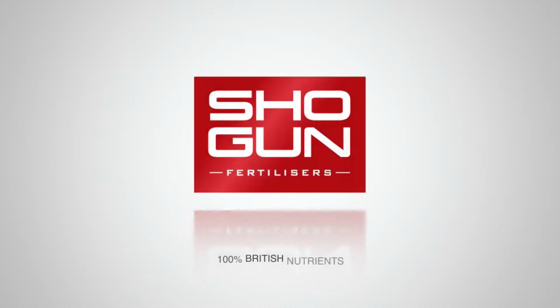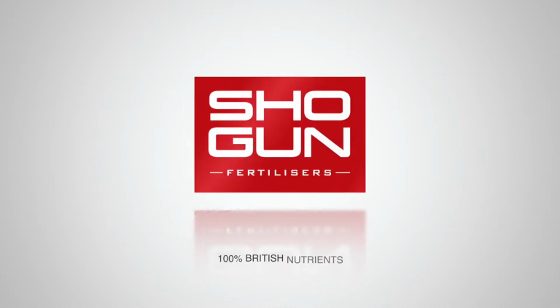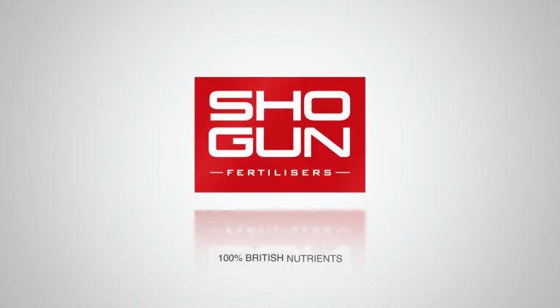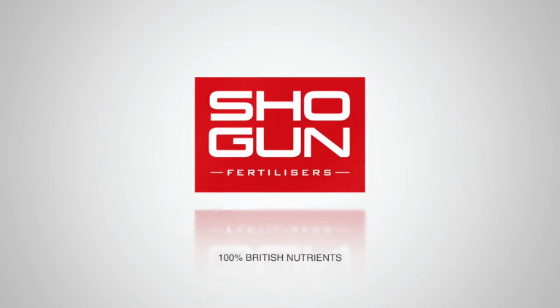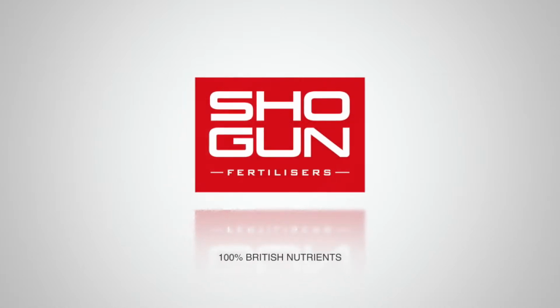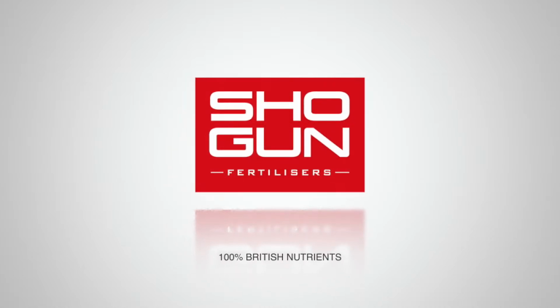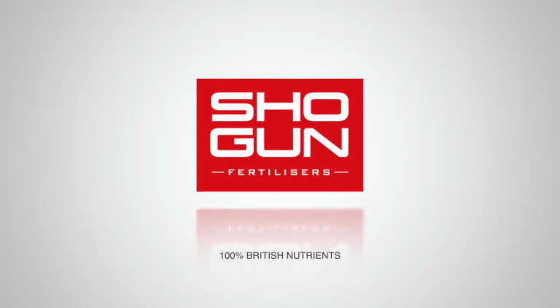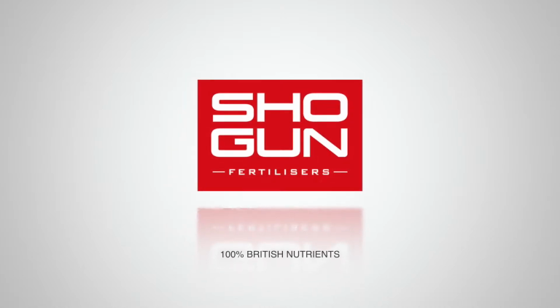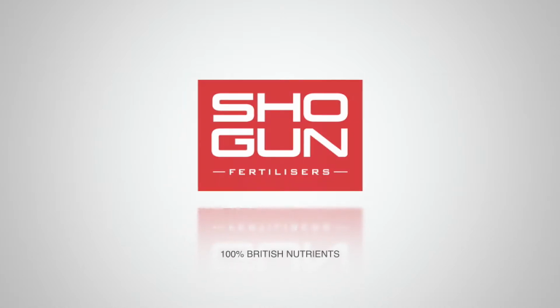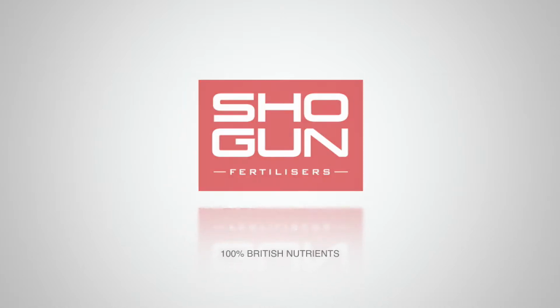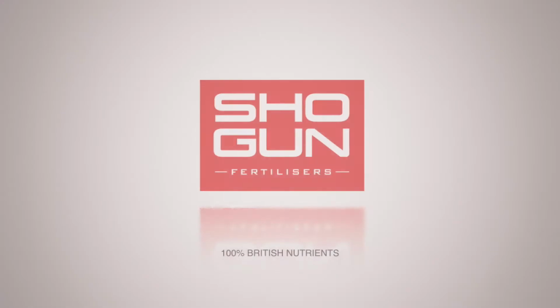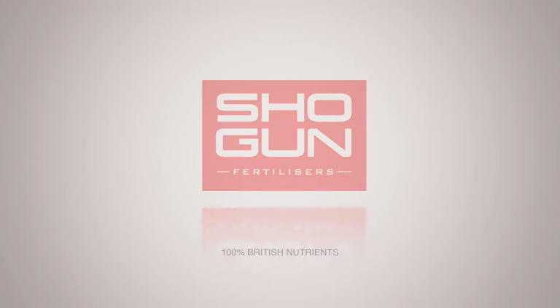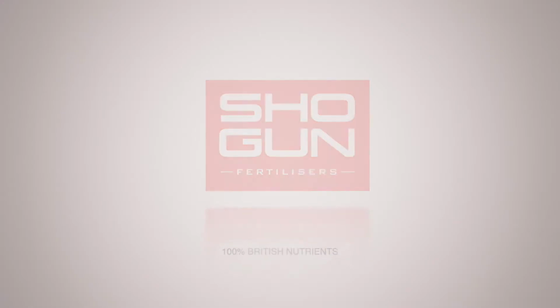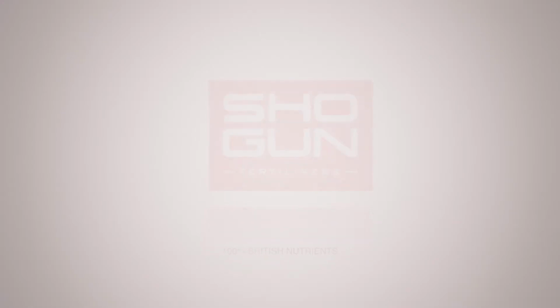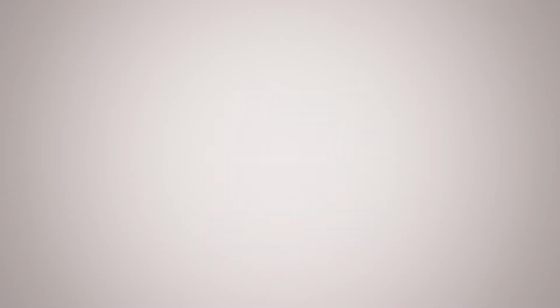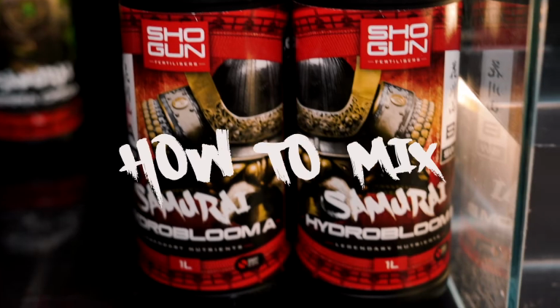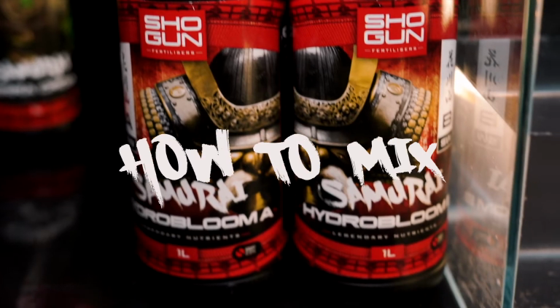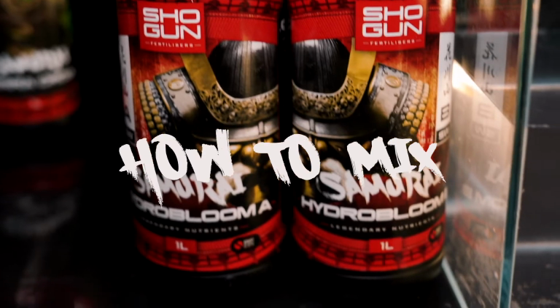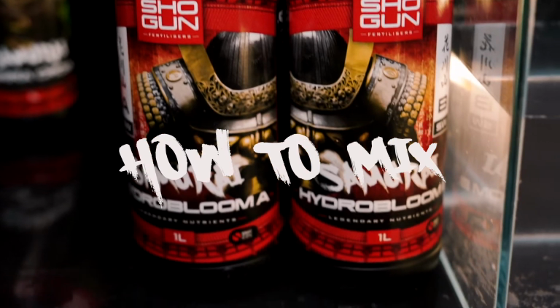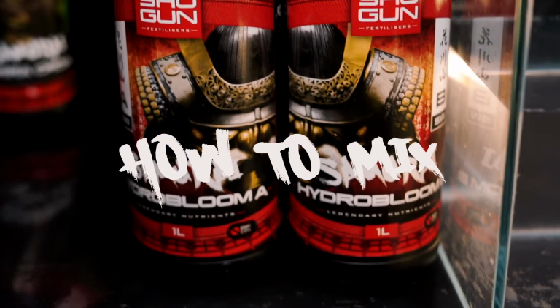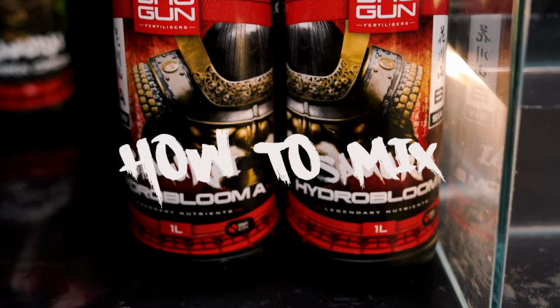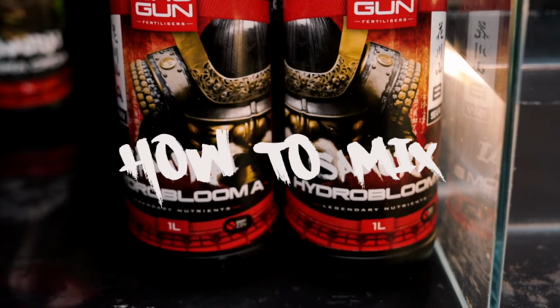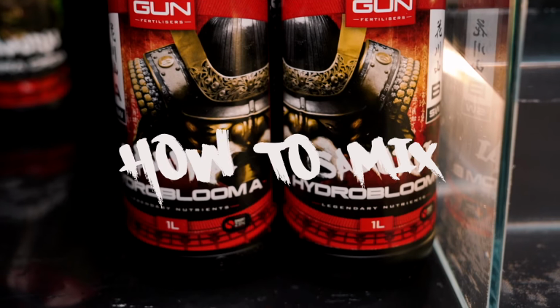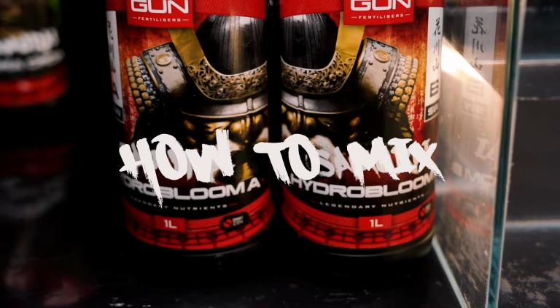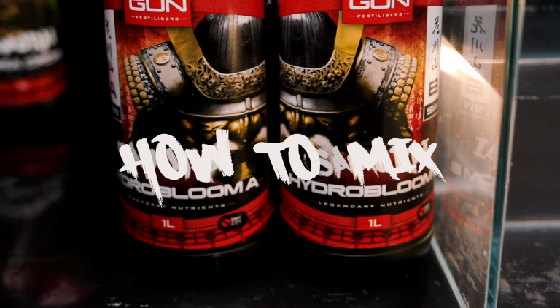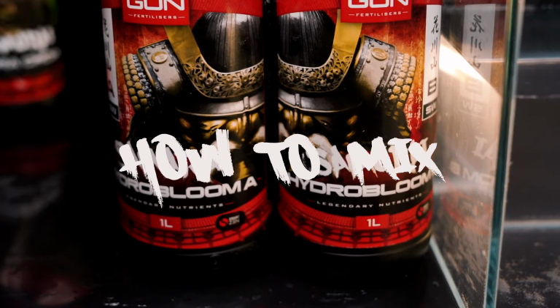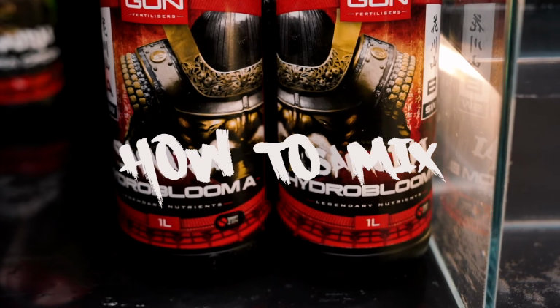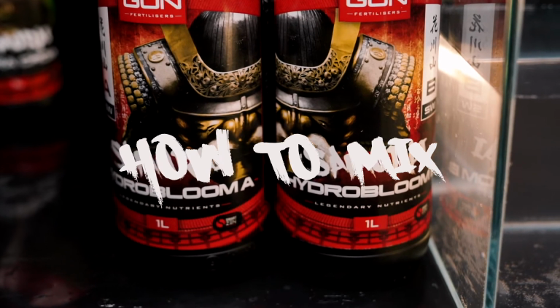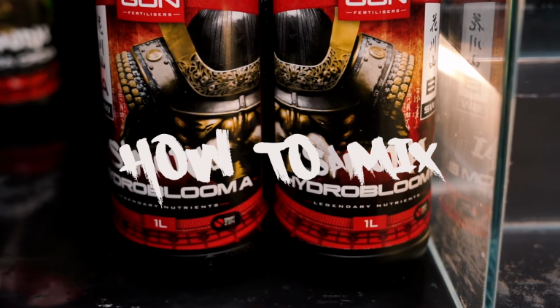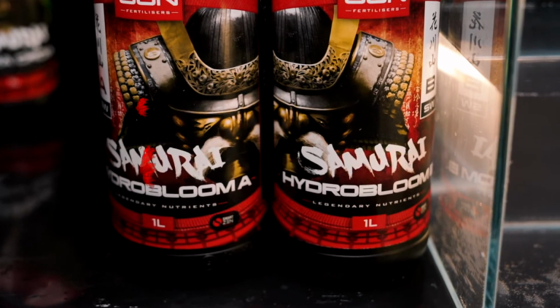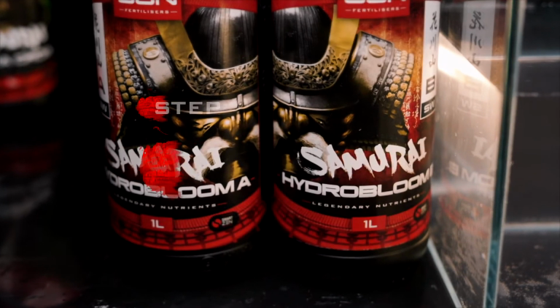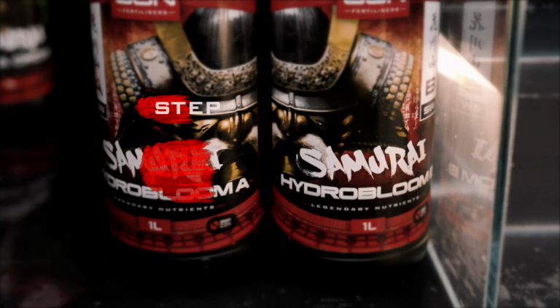What's up Shogun Clan? Today we're going to be showing you how to mix Shogun Samurai Hydro.